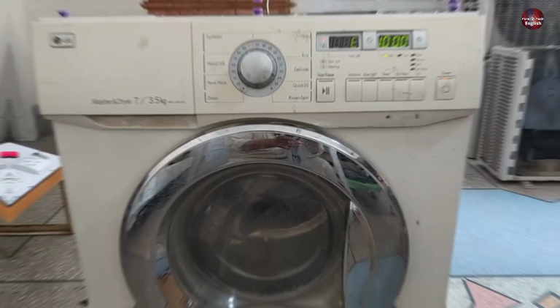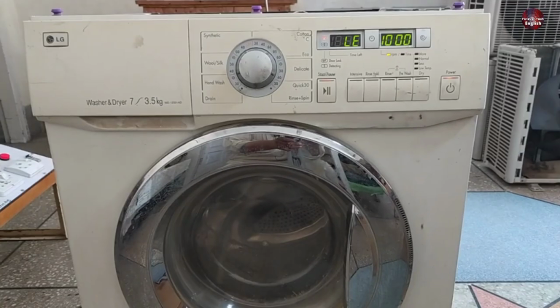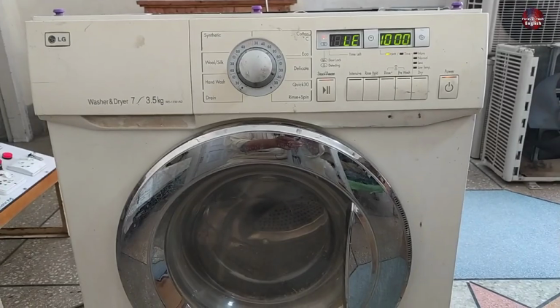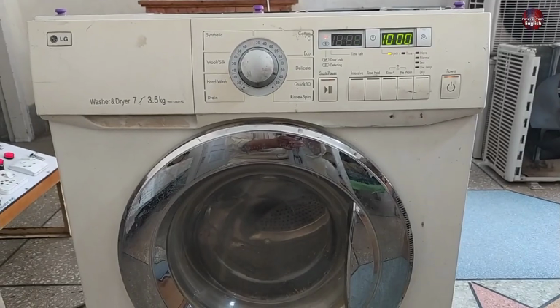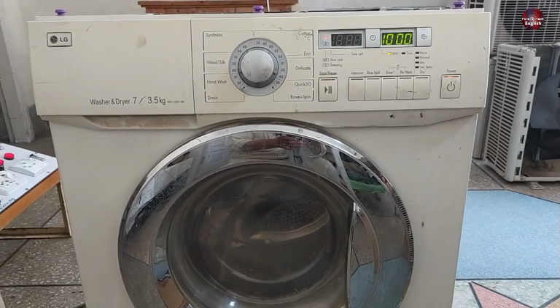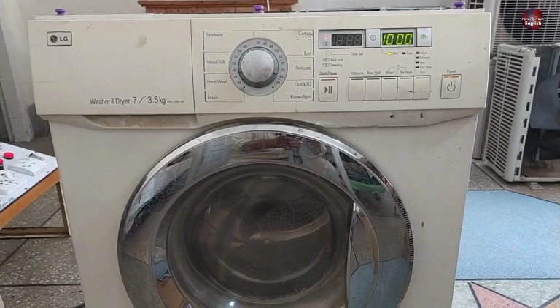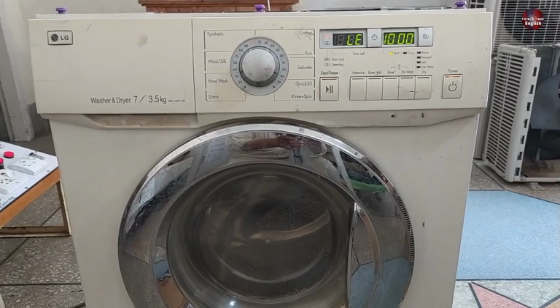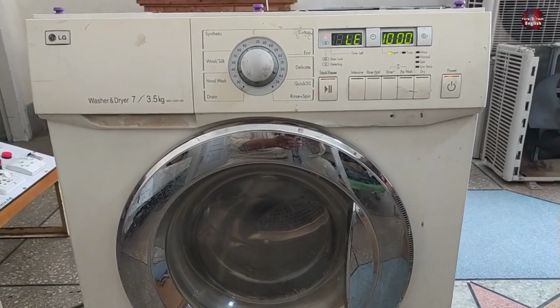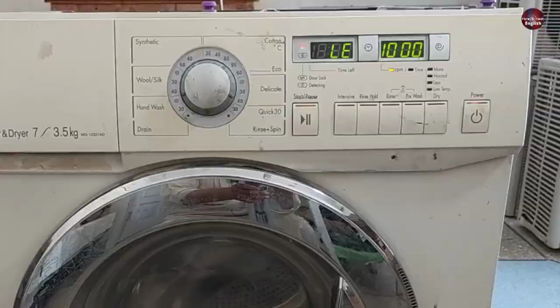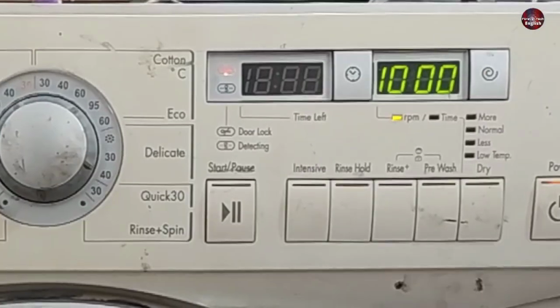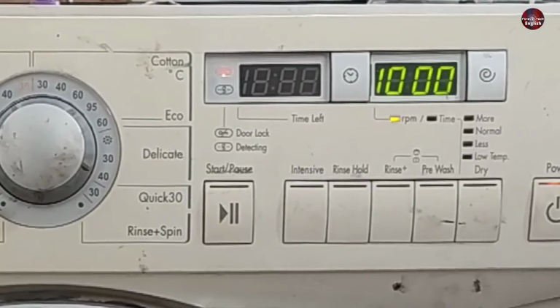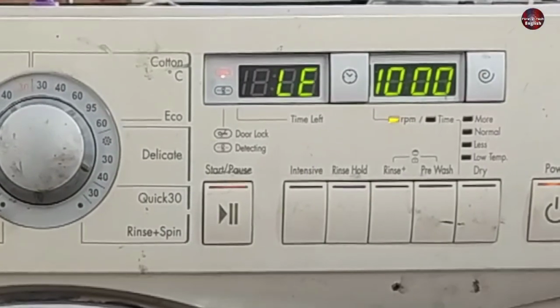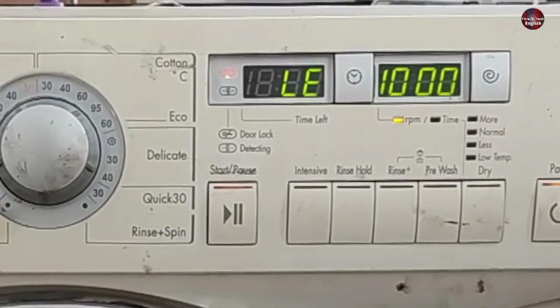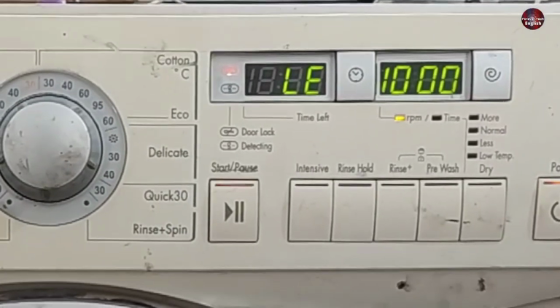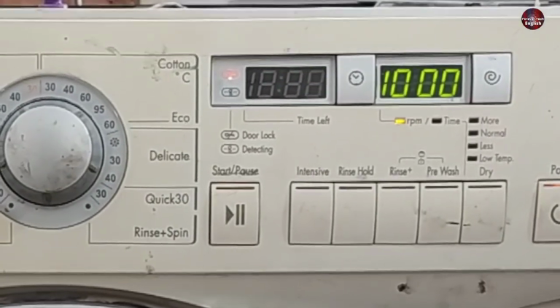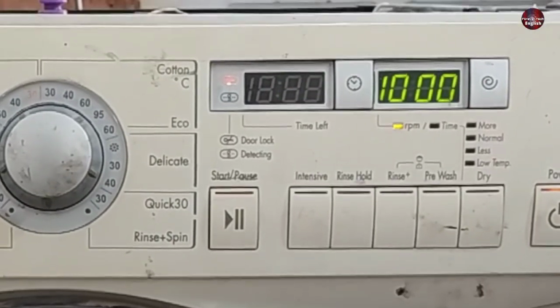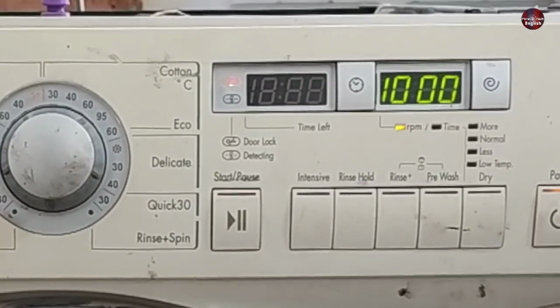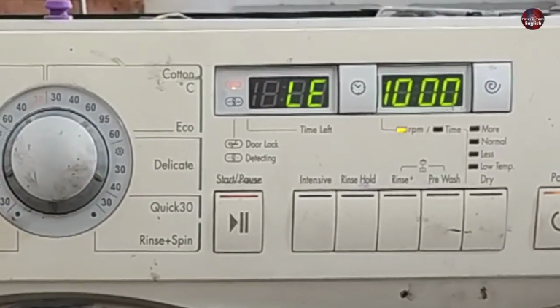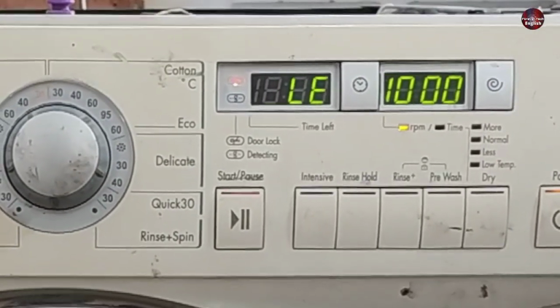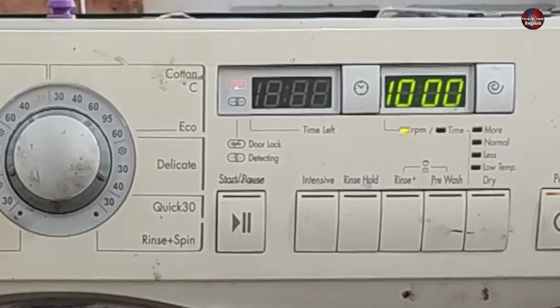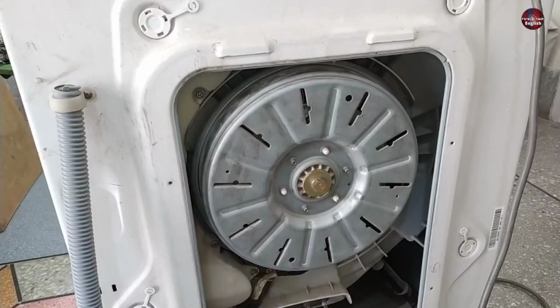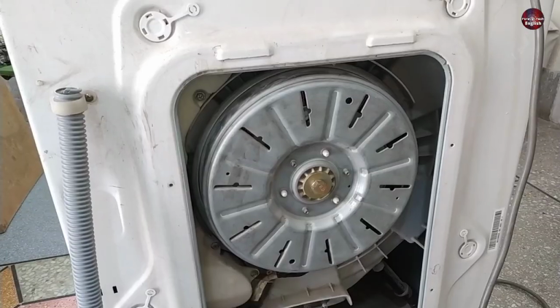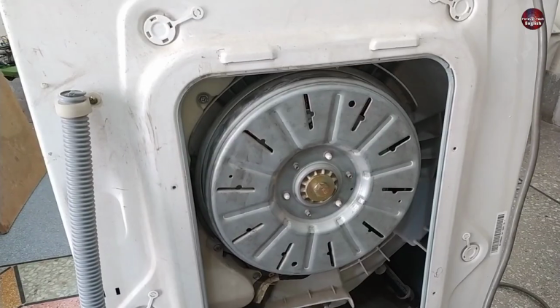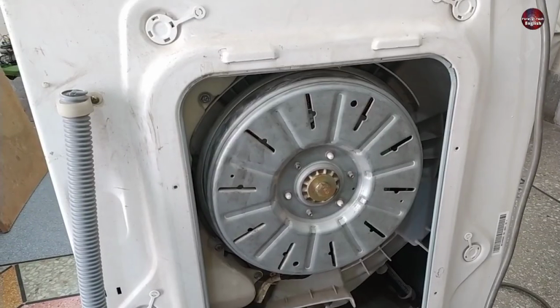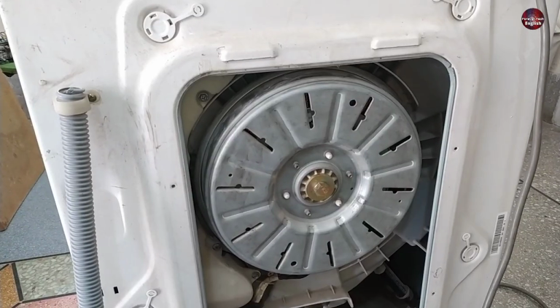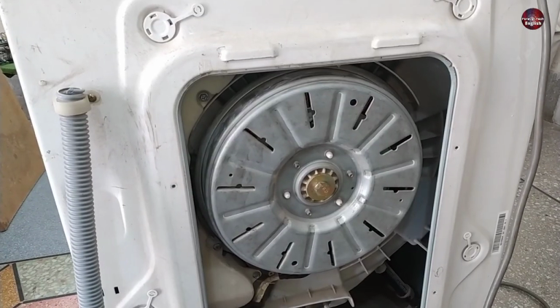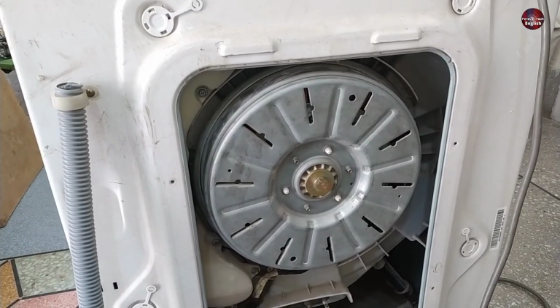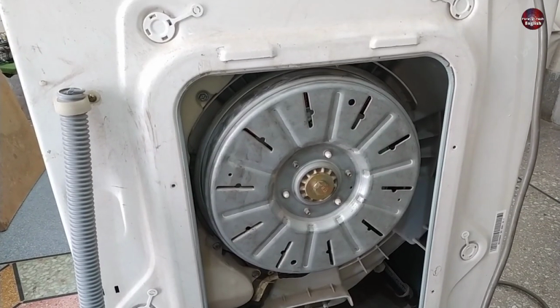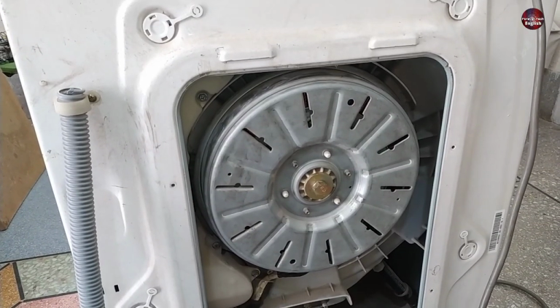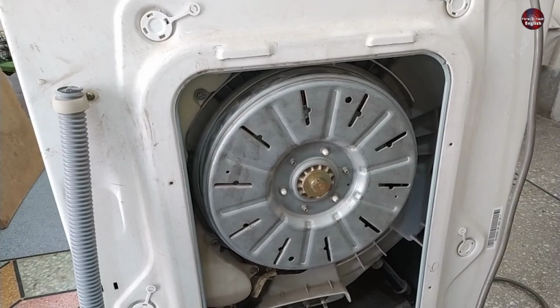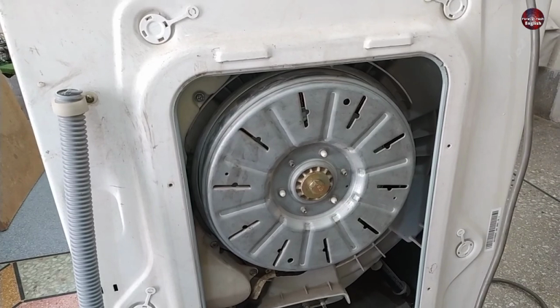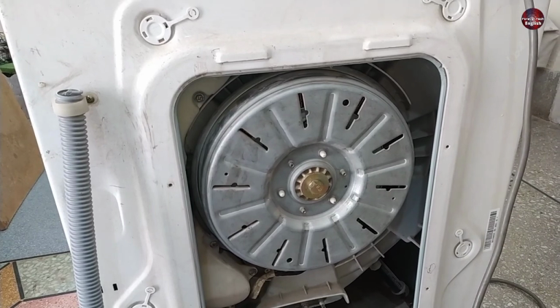This LG front load washer shows an LE error code on display, and I will tell you how to fix it in this video.